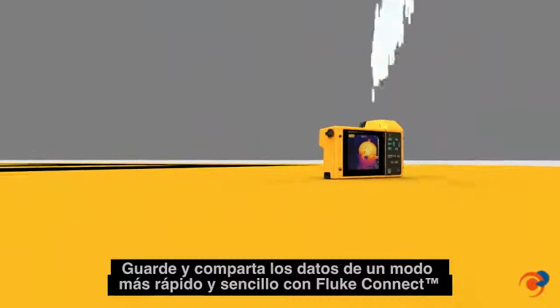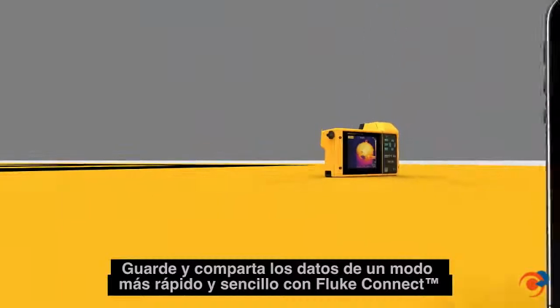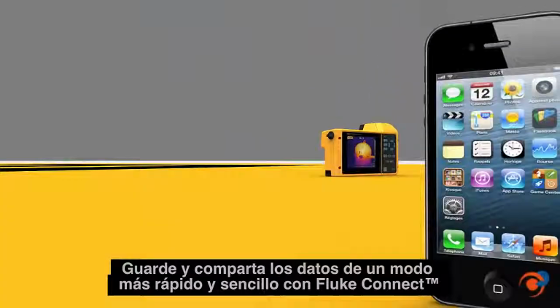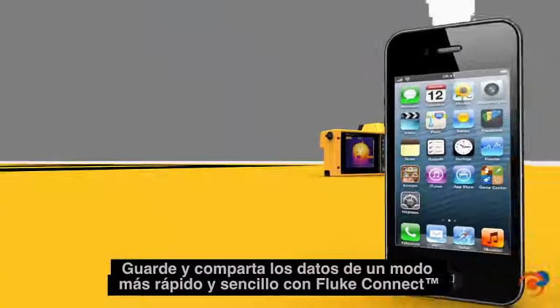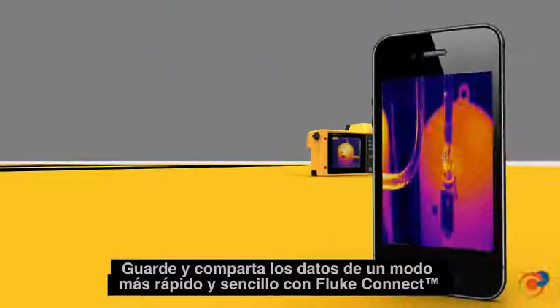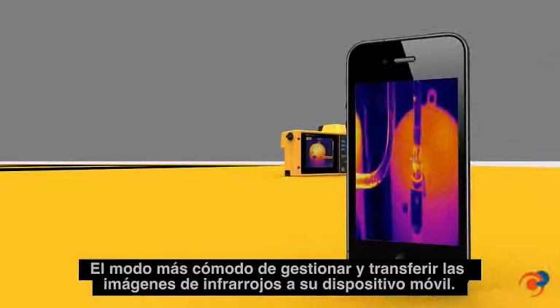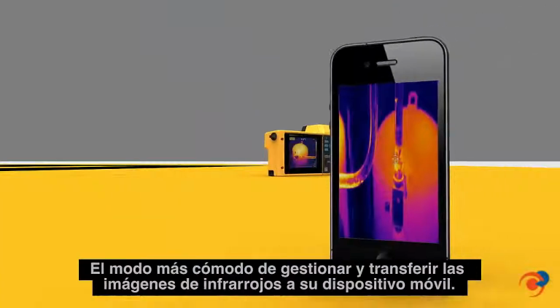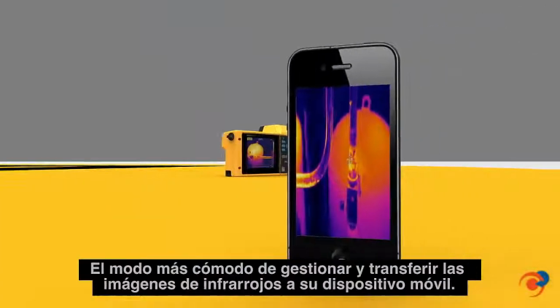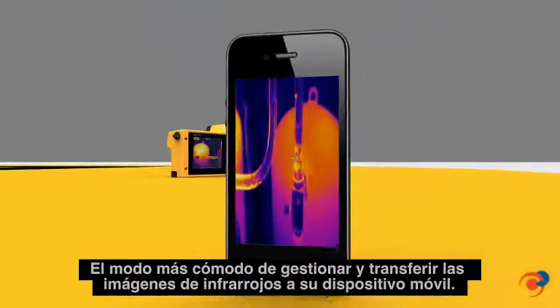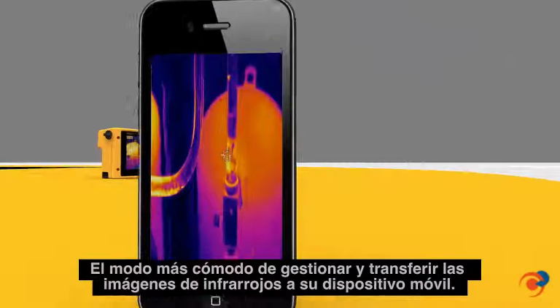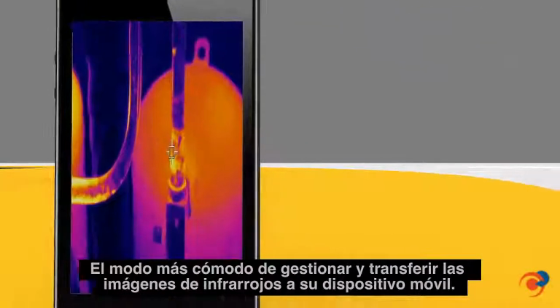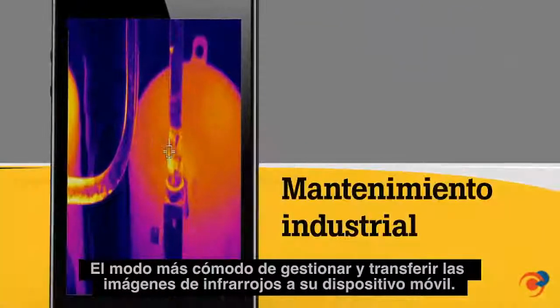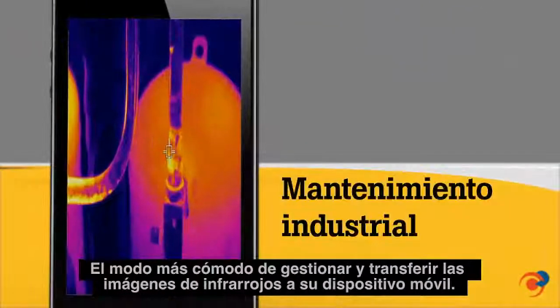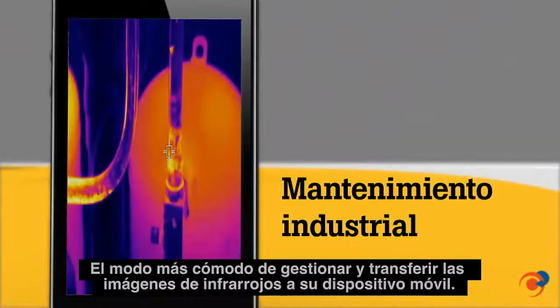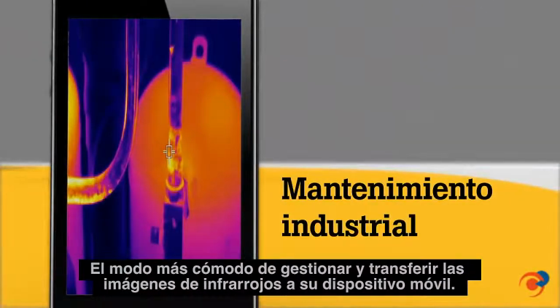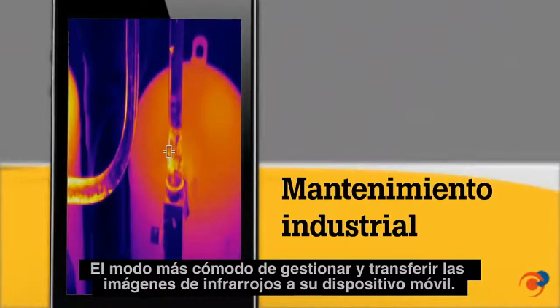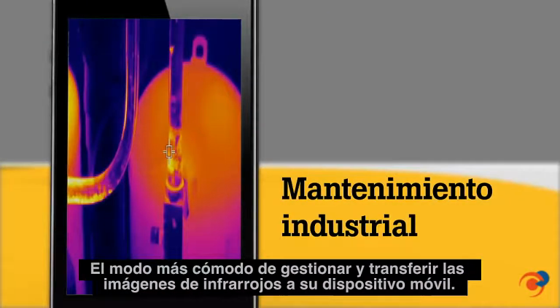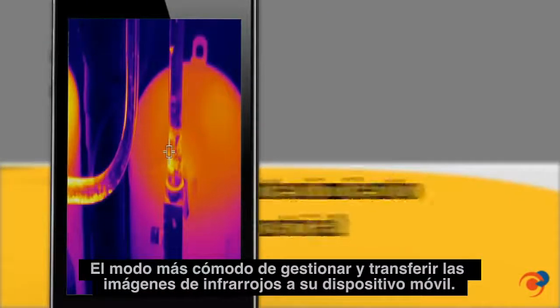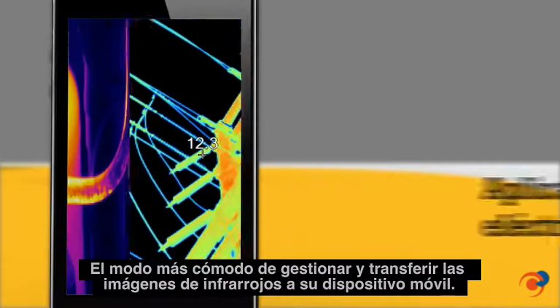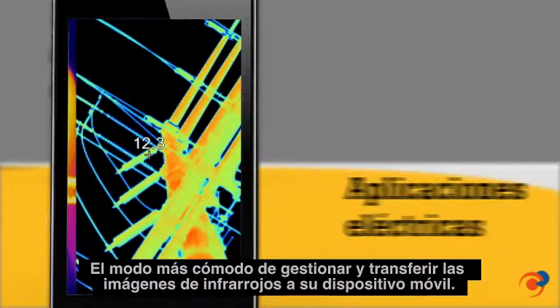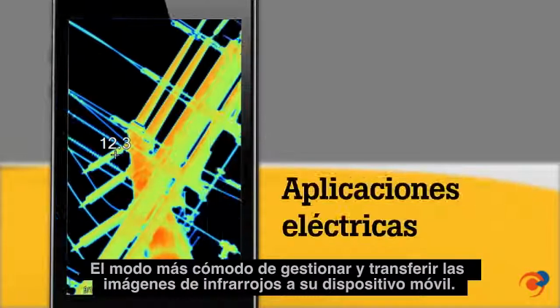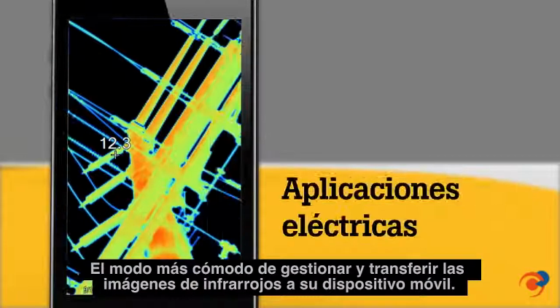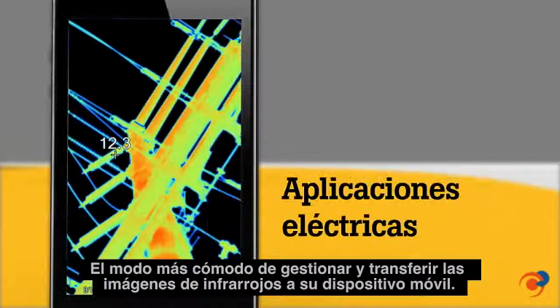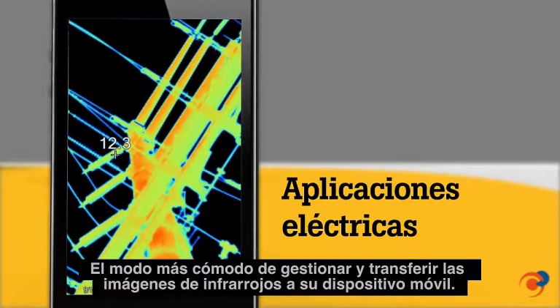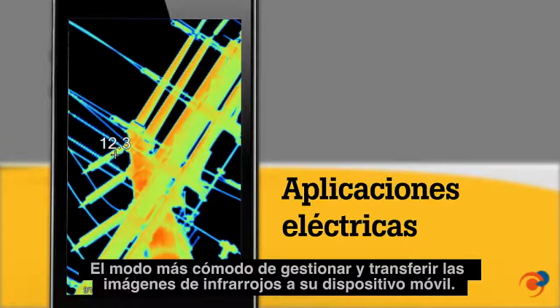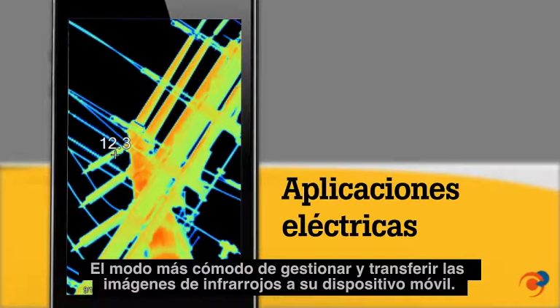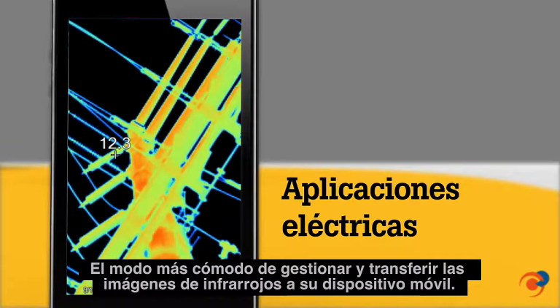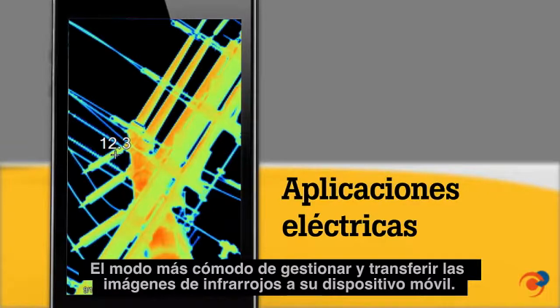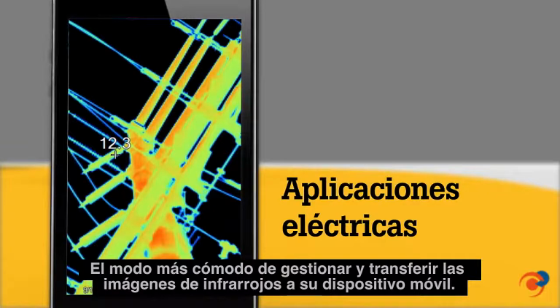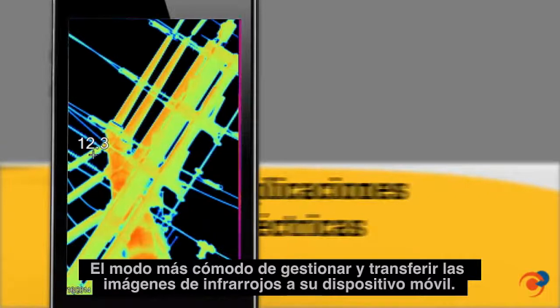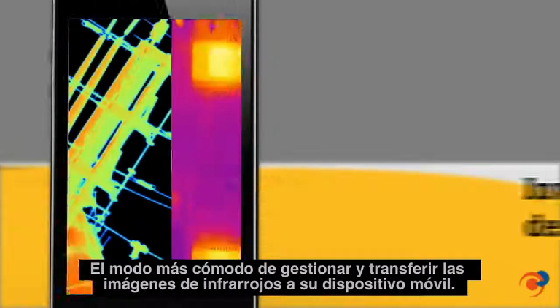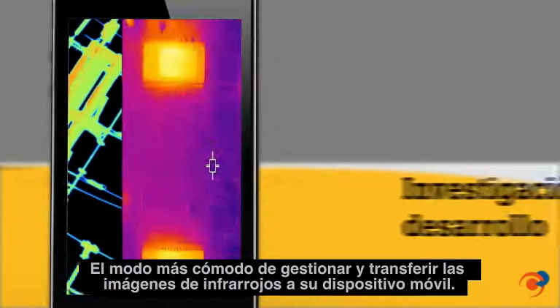Save and share data faster and easier with Fluke Connect, the most convenient way to manage and wirelessly transfer infrared images to your smart device.